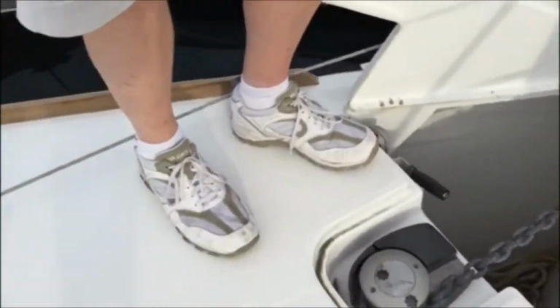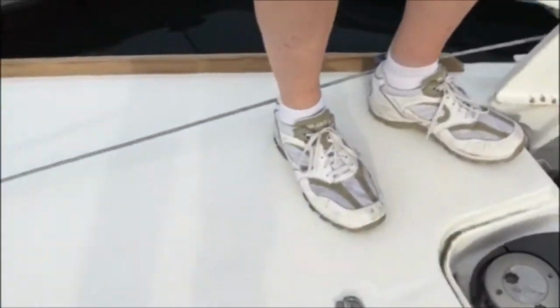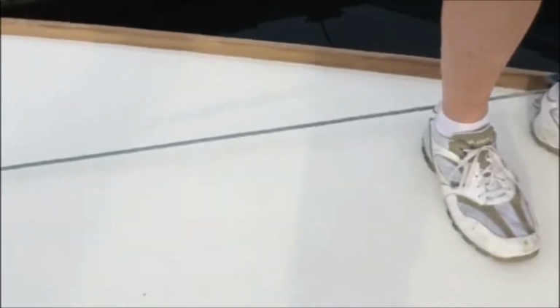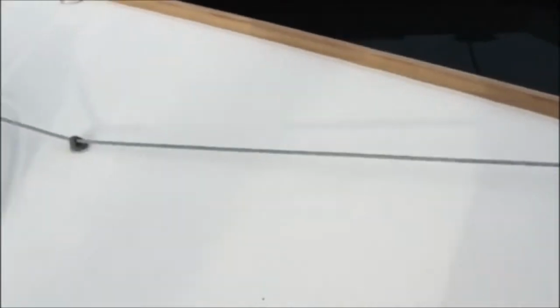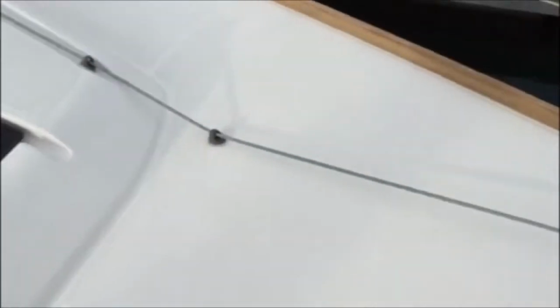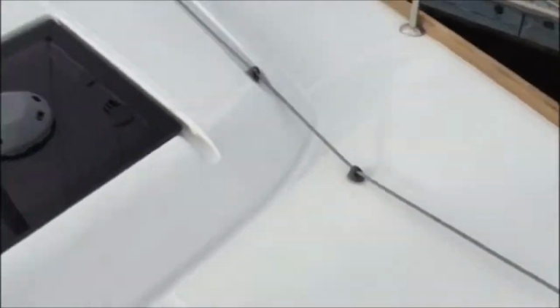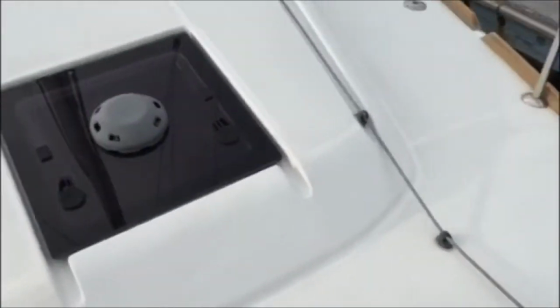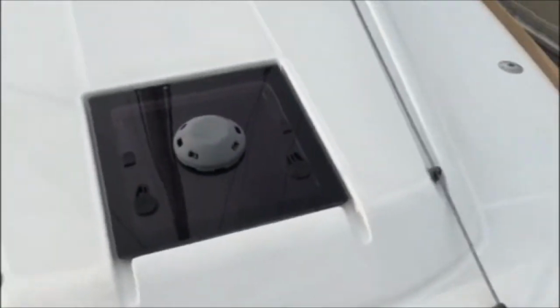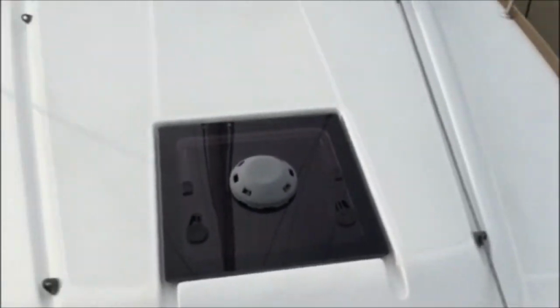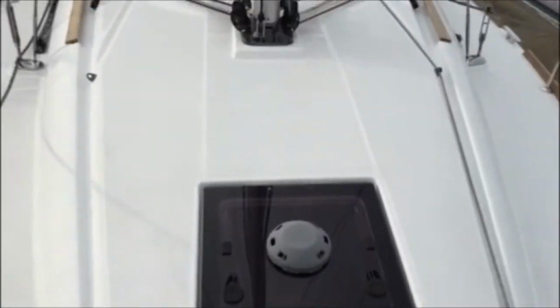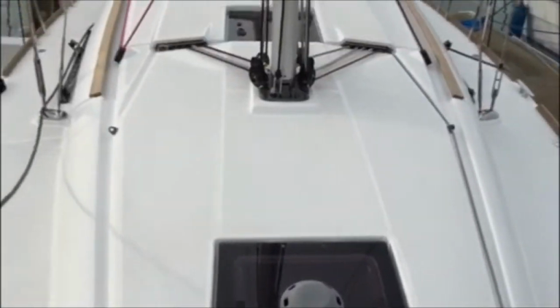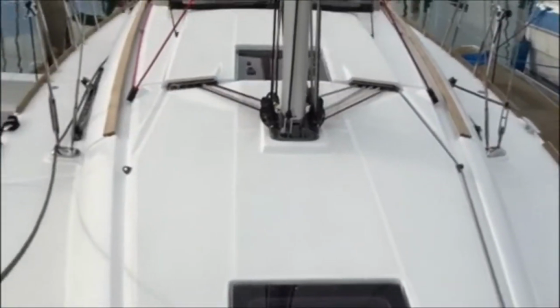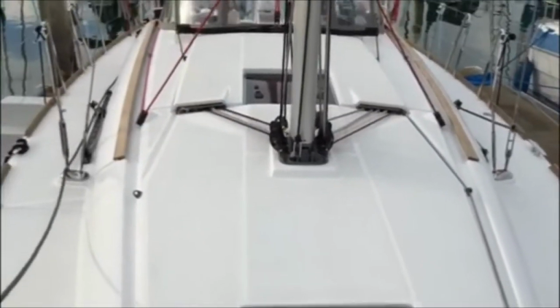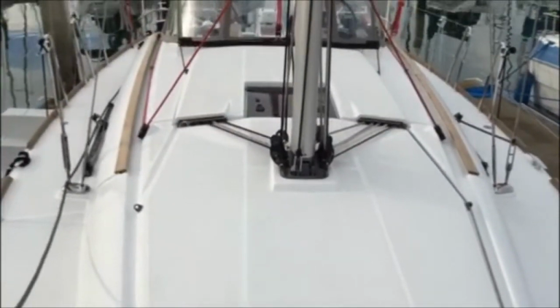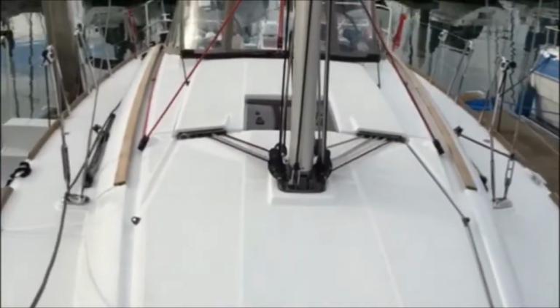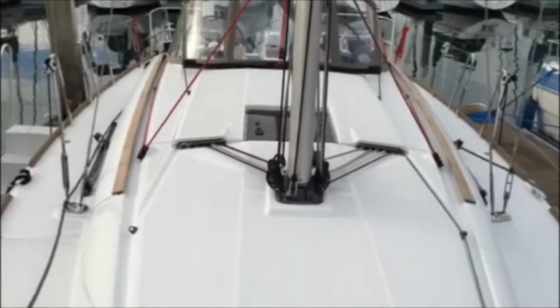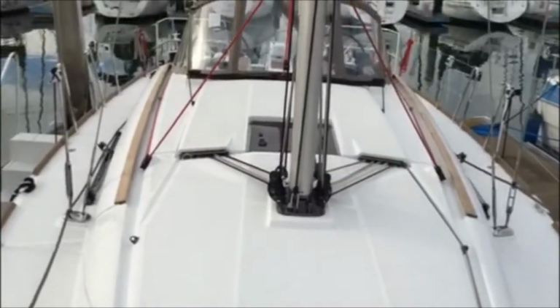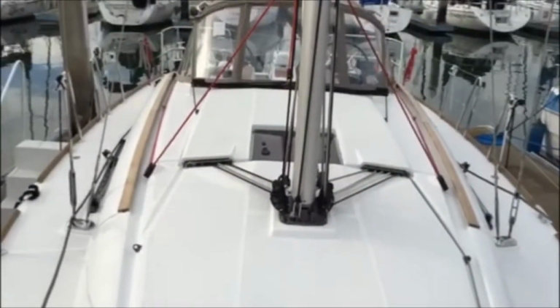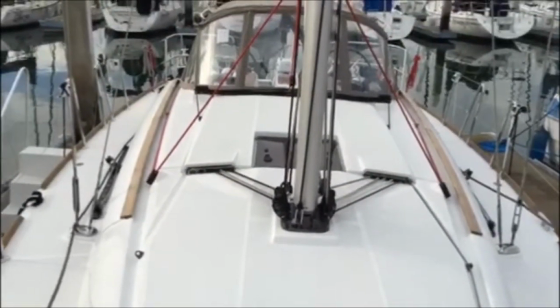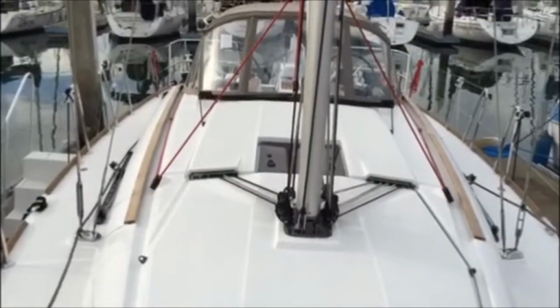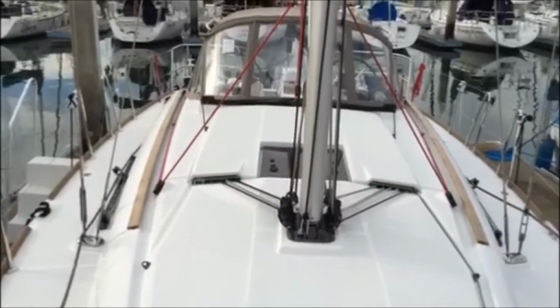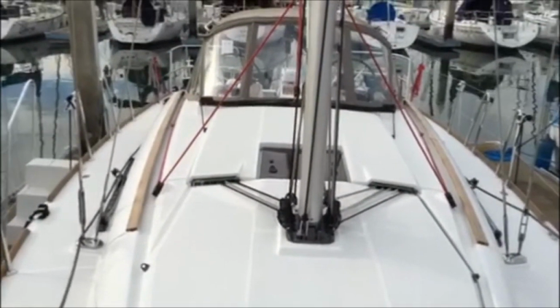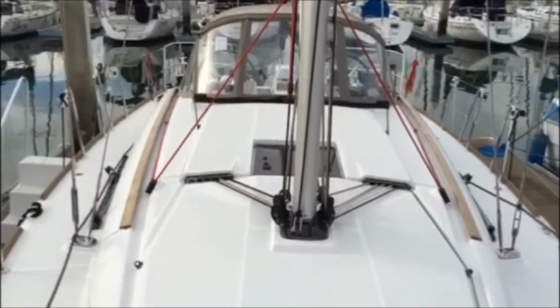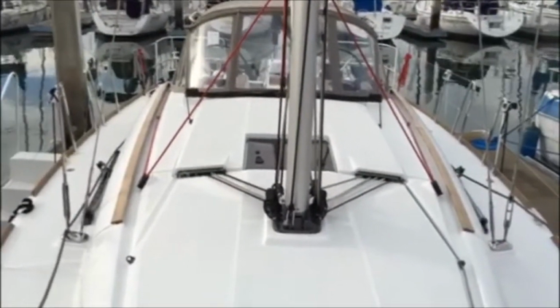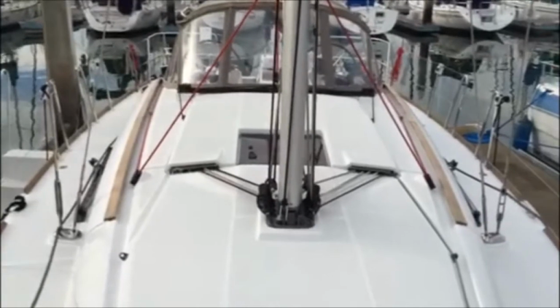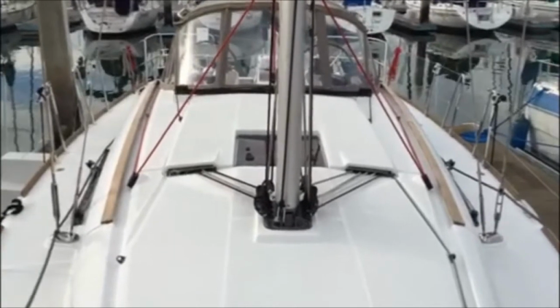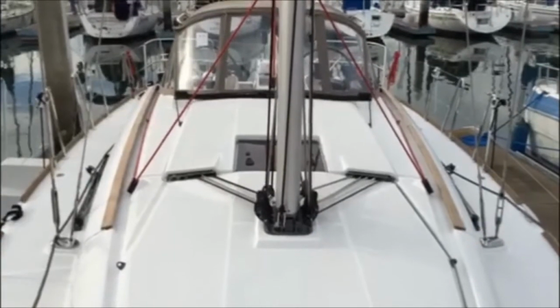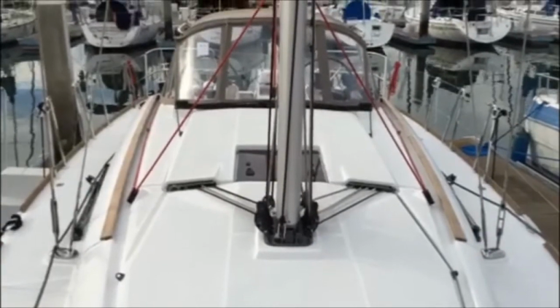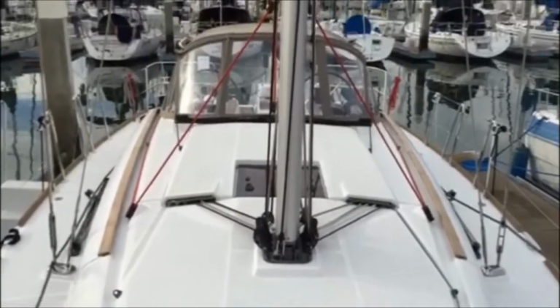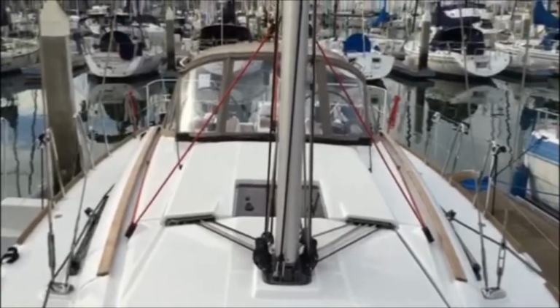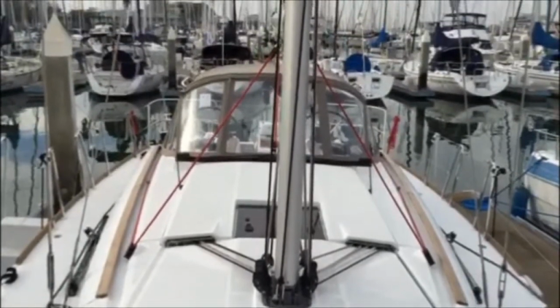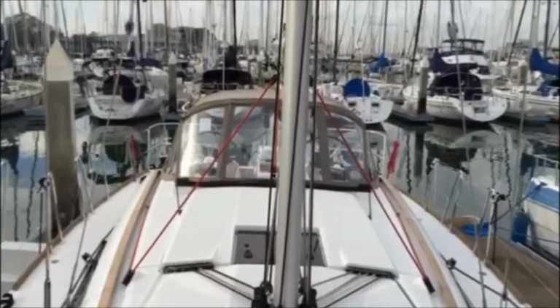Moving aft a little bit, we have a very wide open deck for lounging in the sun when you're on the hook or at your slip.